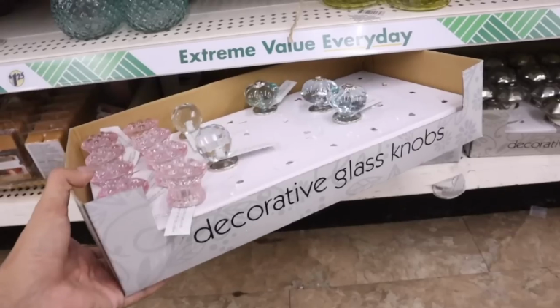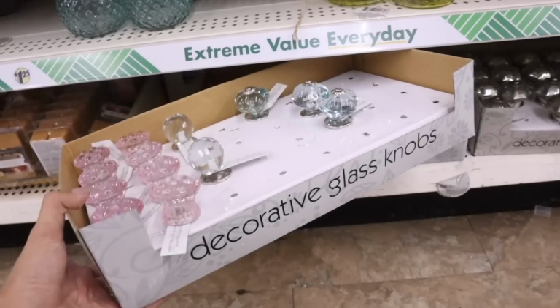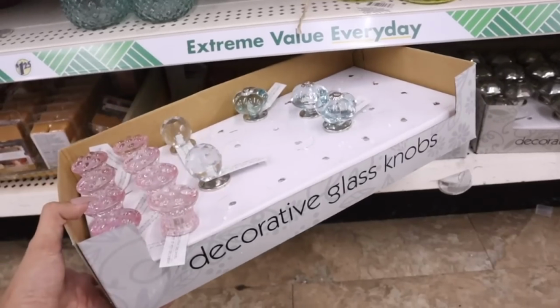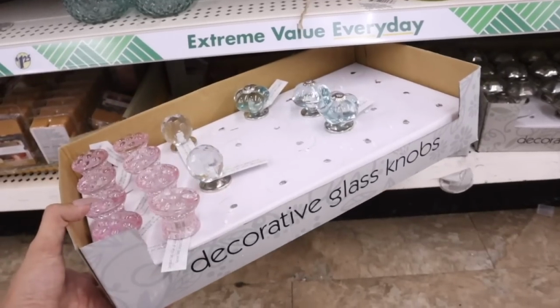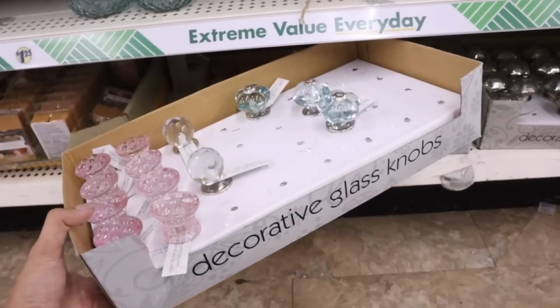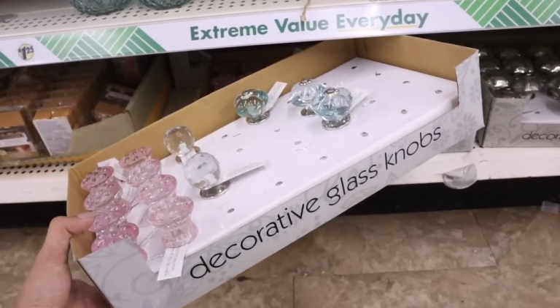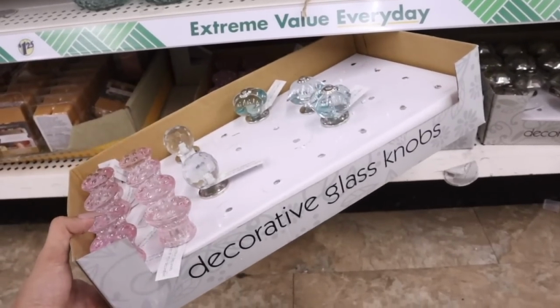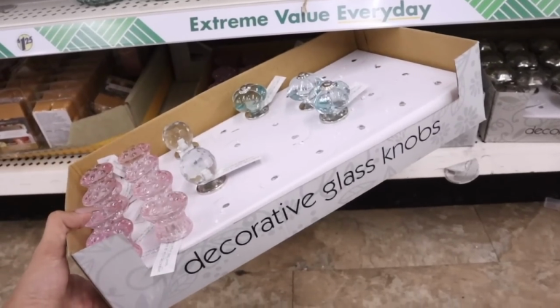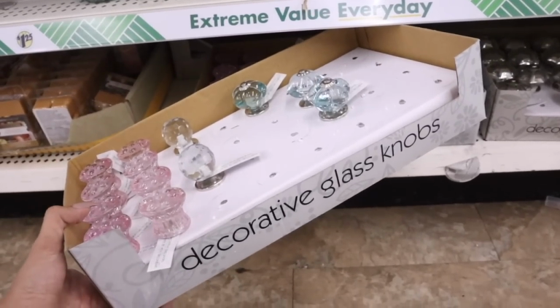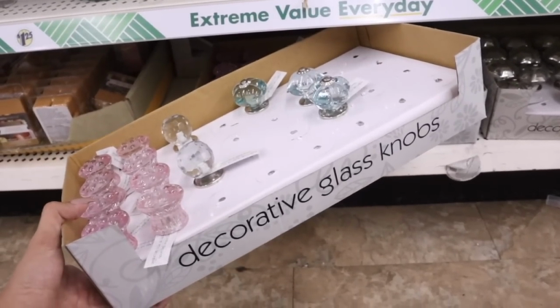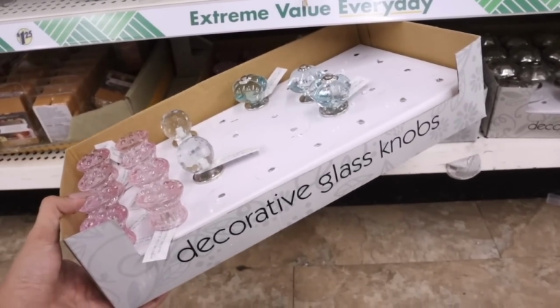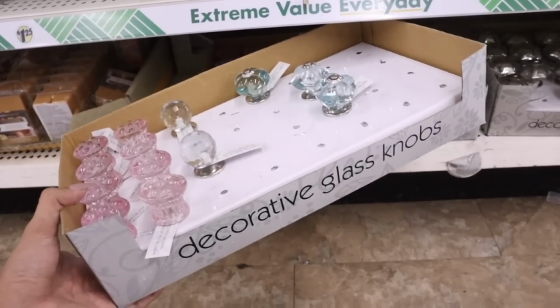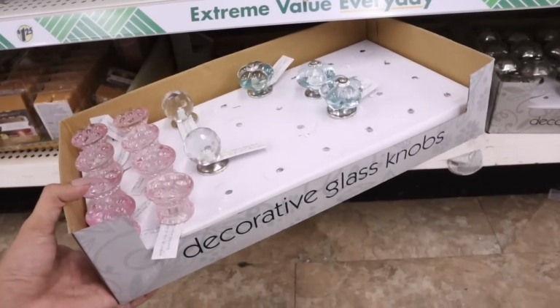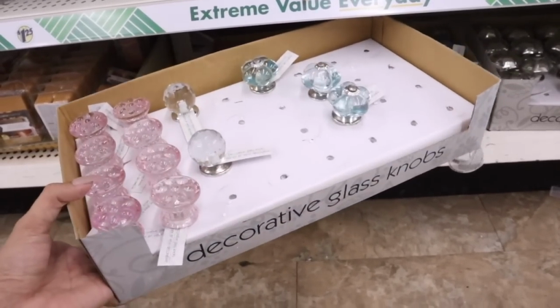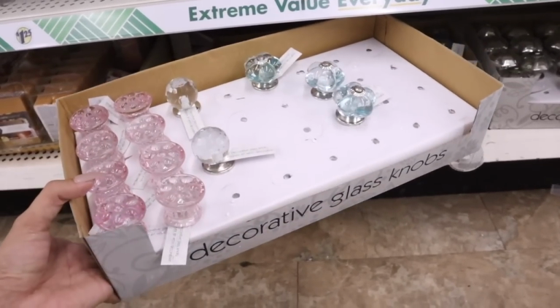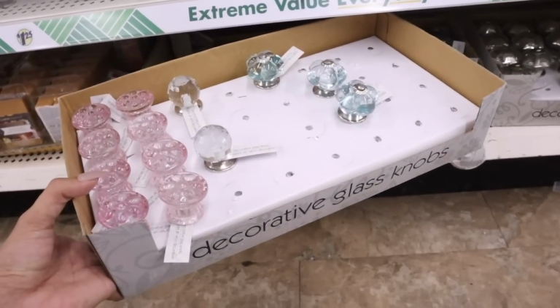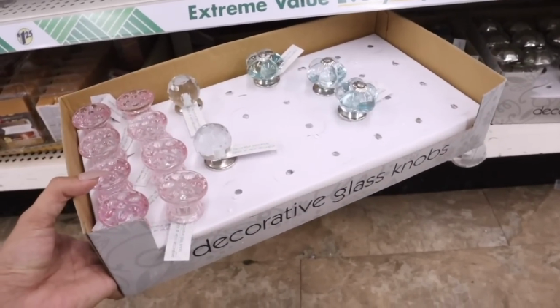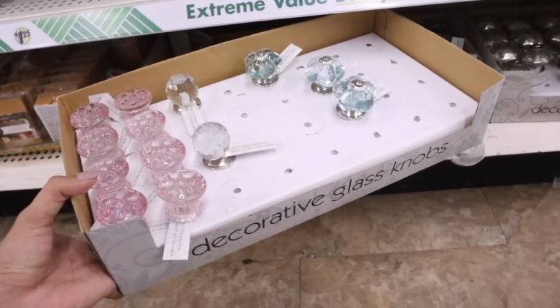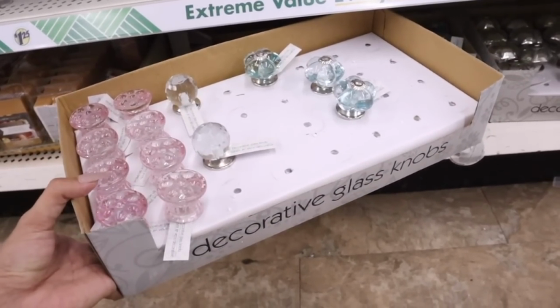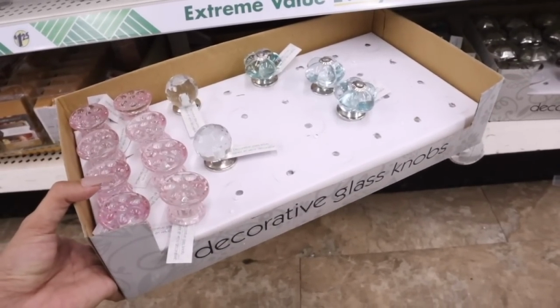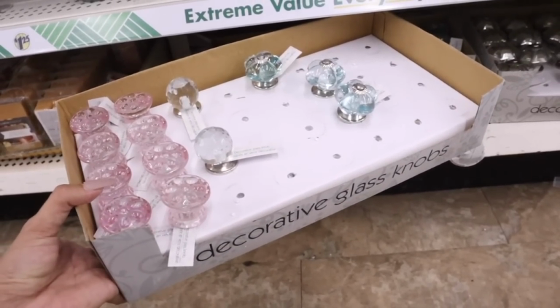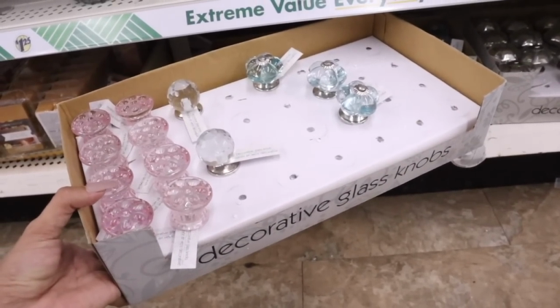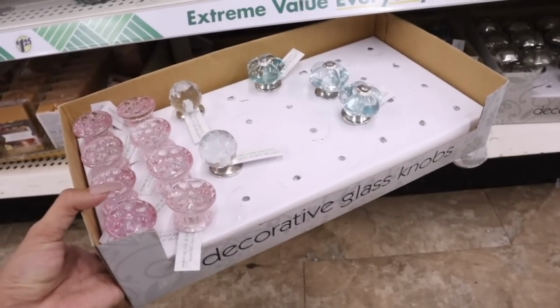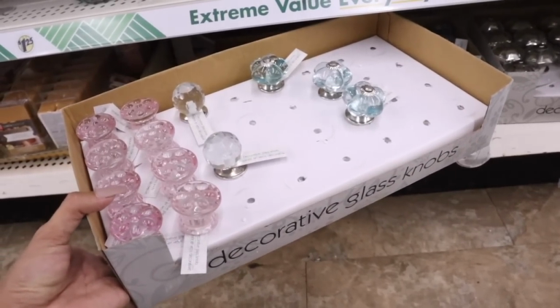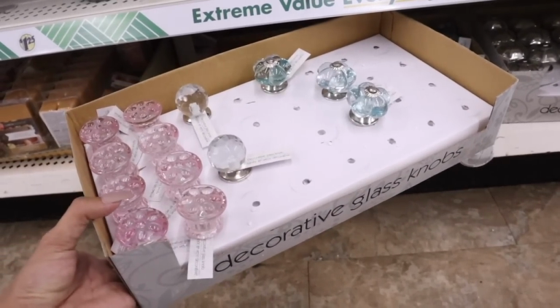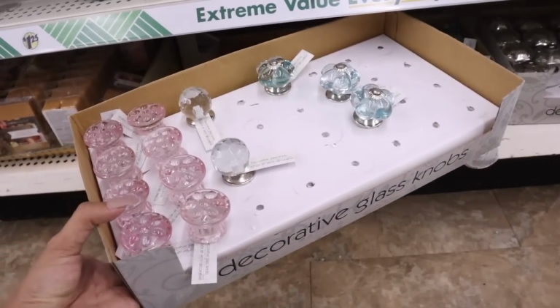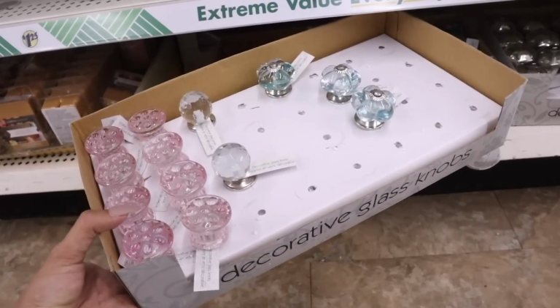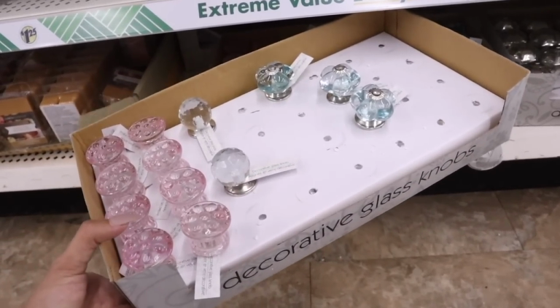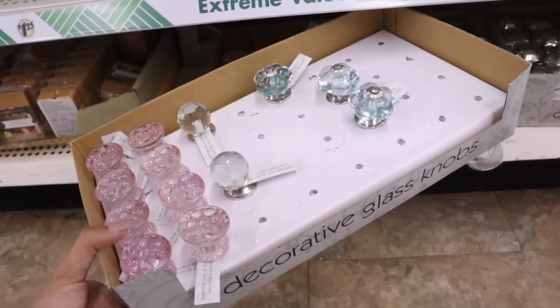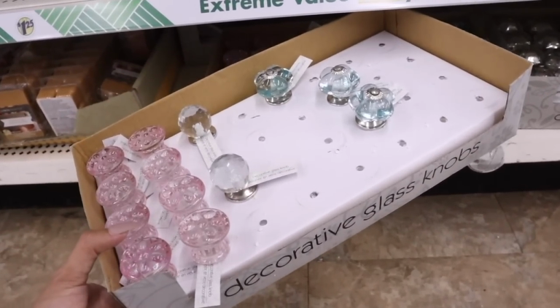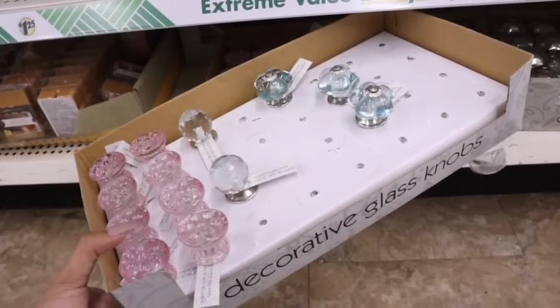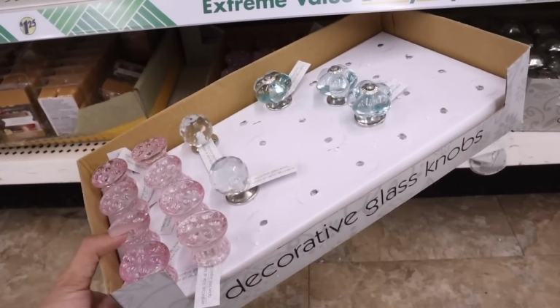Oh my gosh, you guys, I just found decorative glass knobs — these are literally so cute!